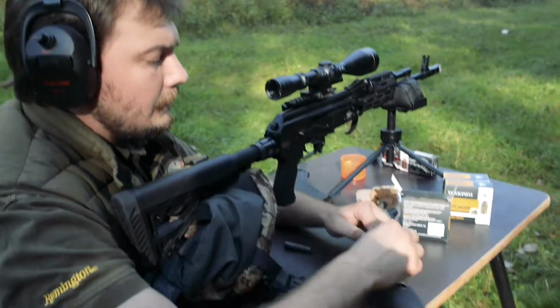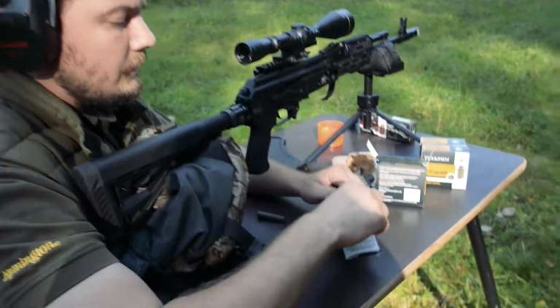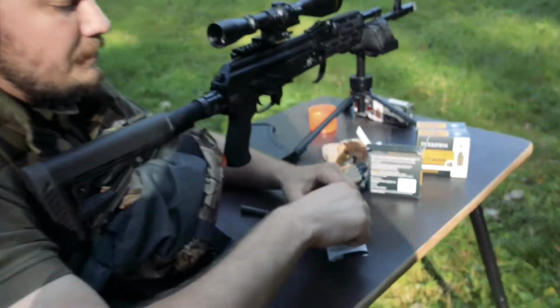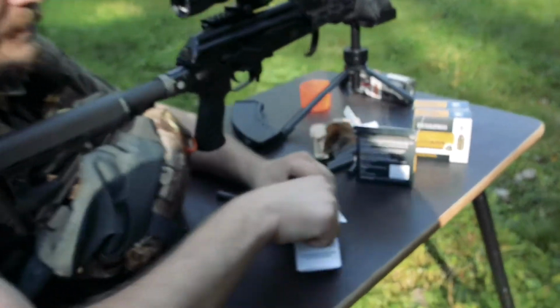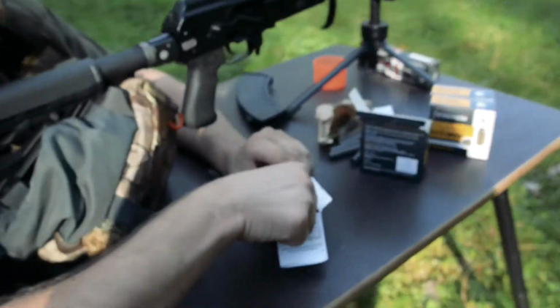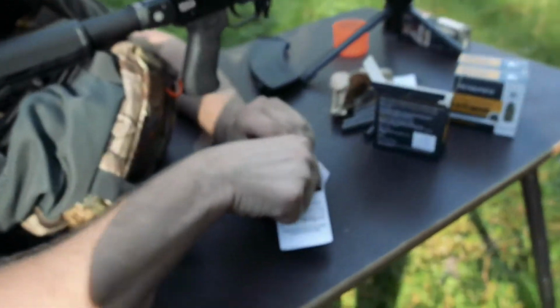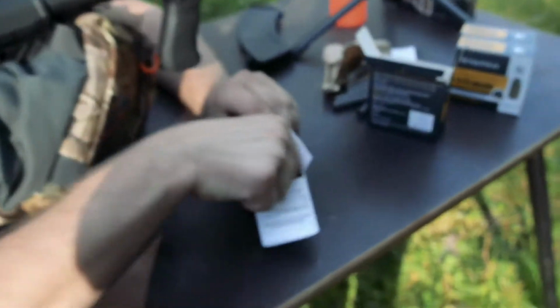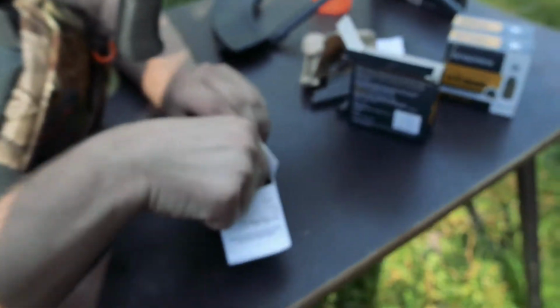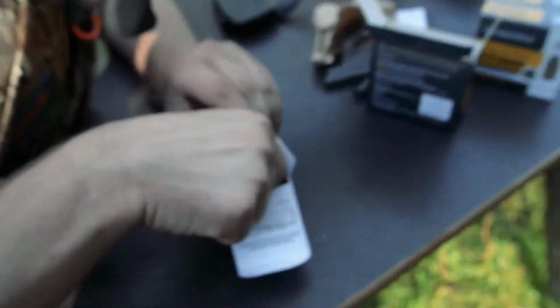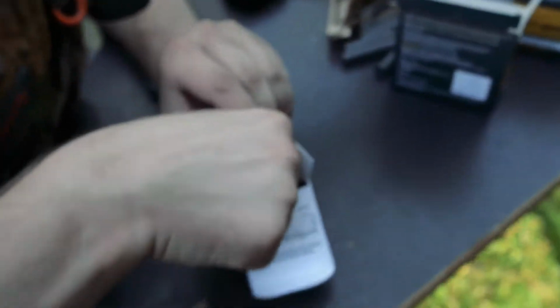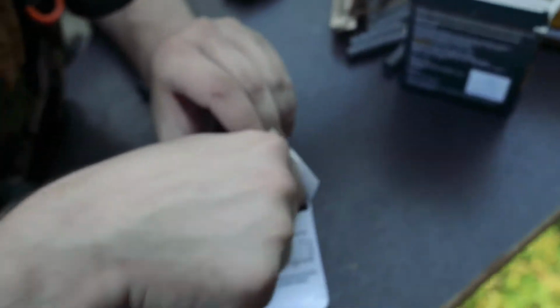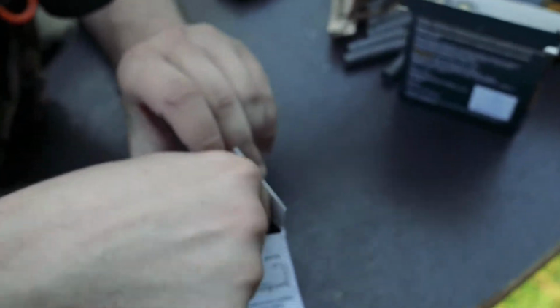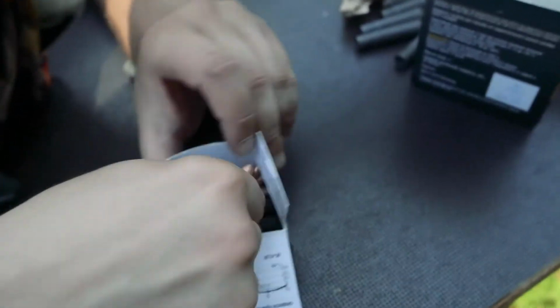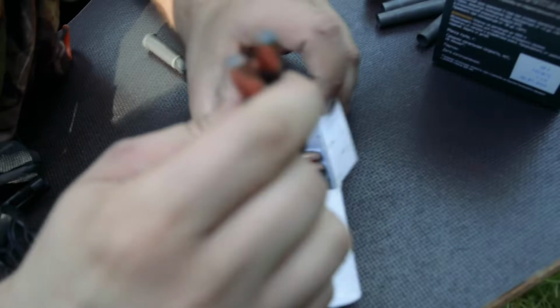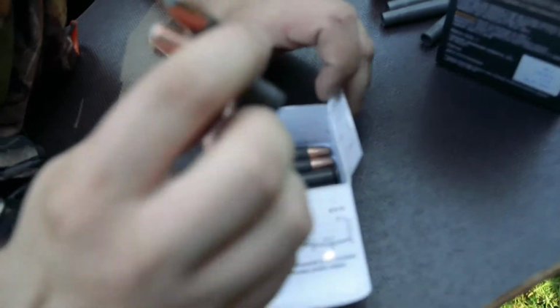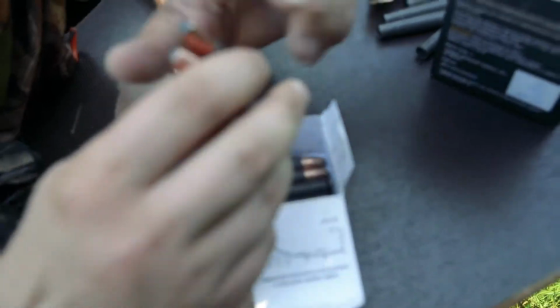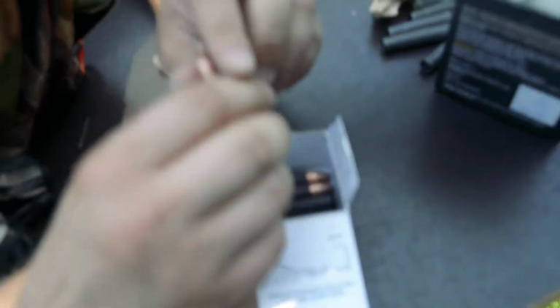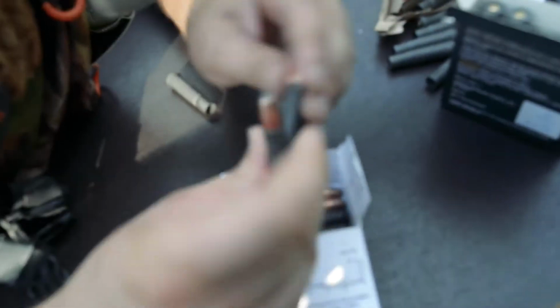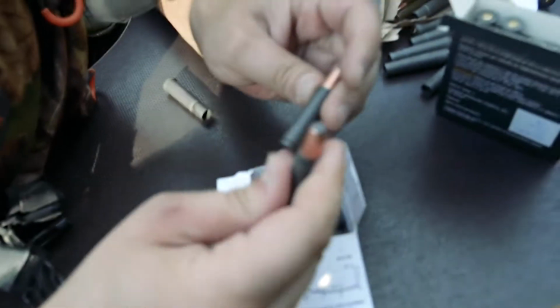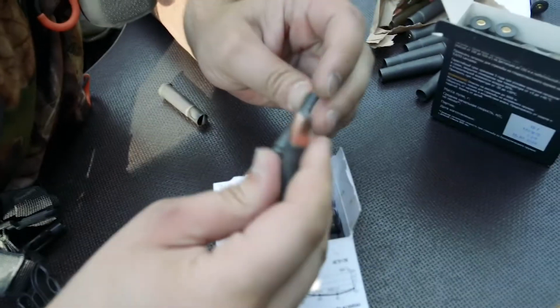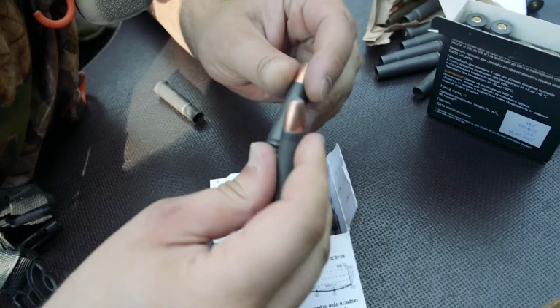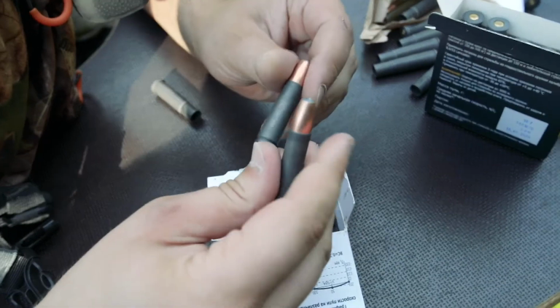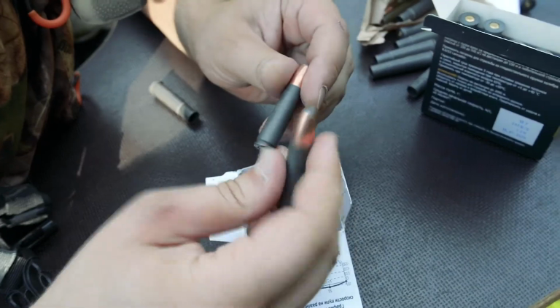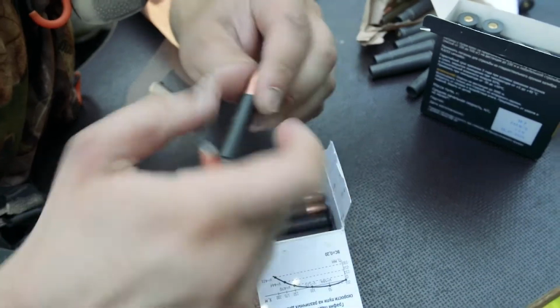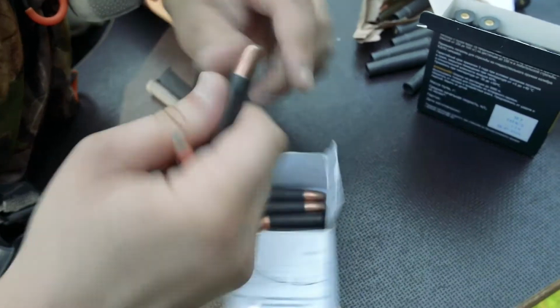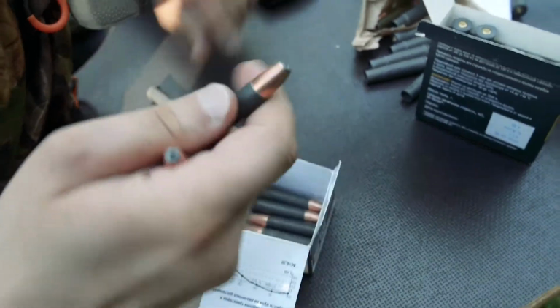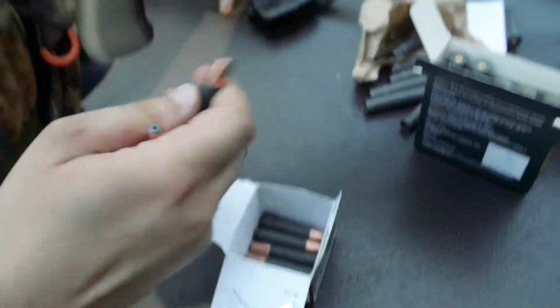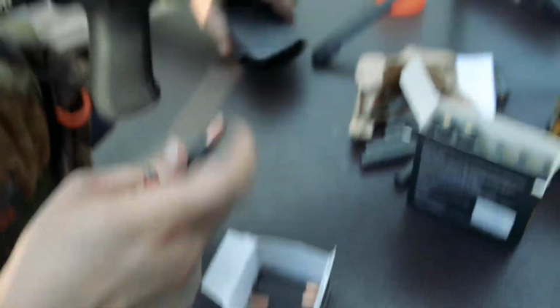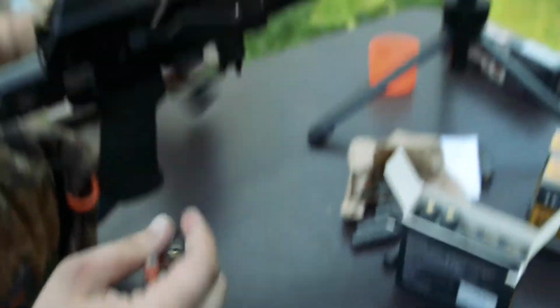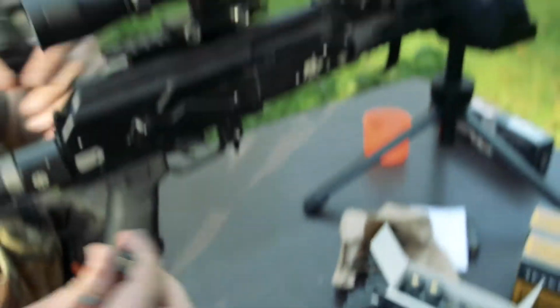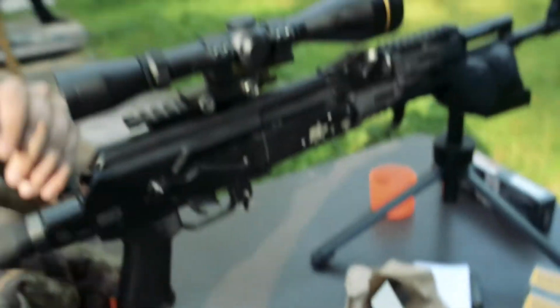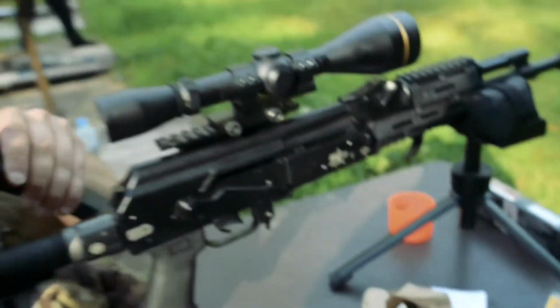Now our cartridge will be Keon-13. It's the same, but with a 13-gram bullet. Let's try.